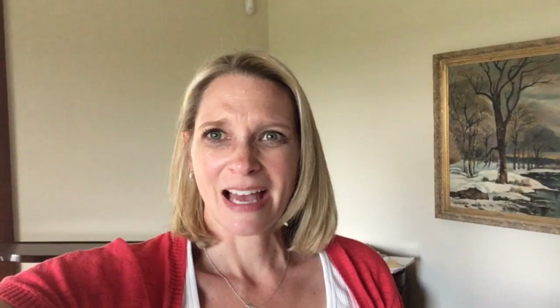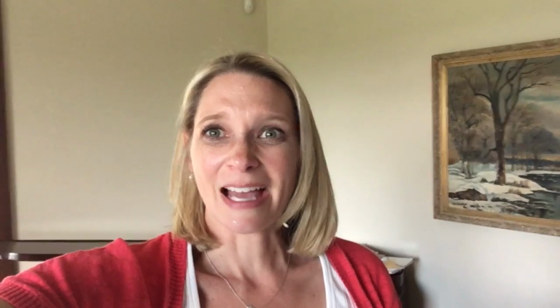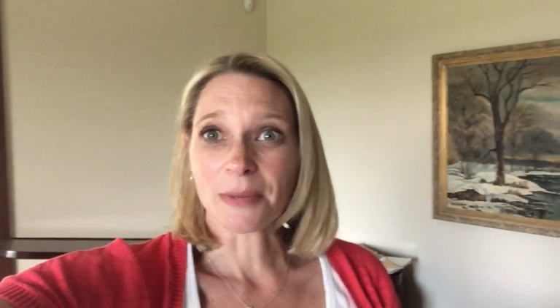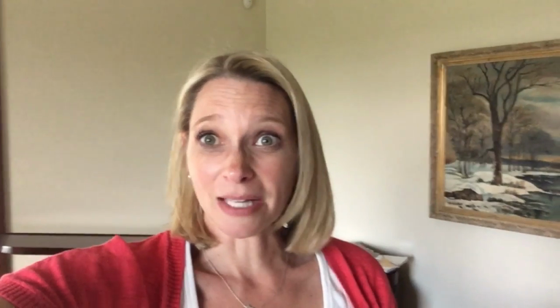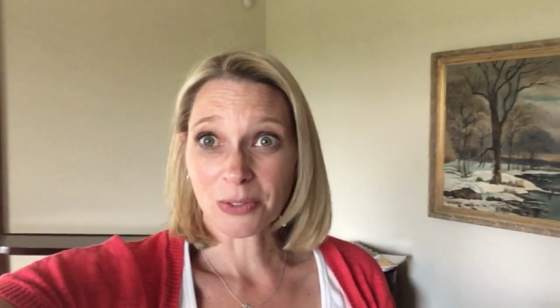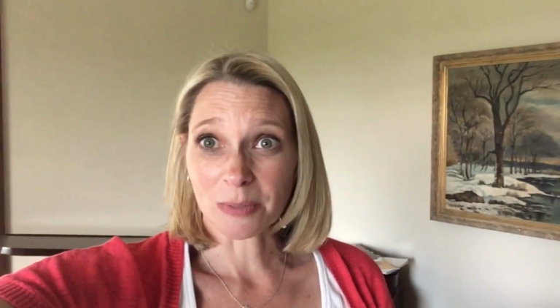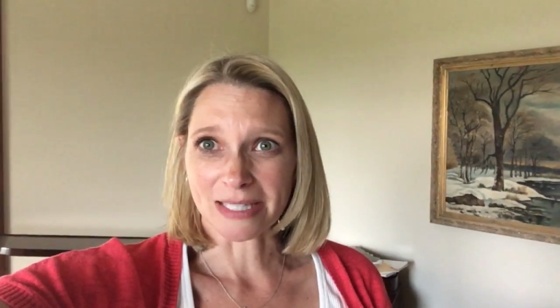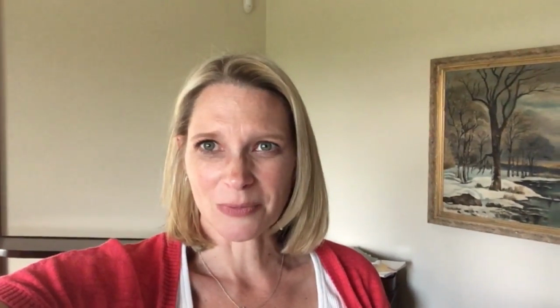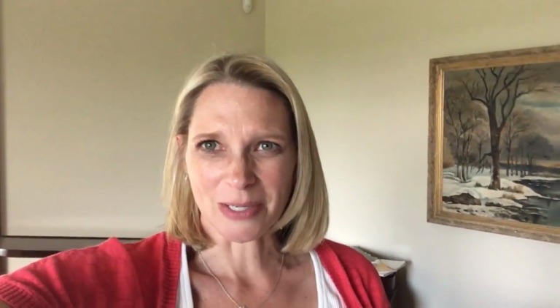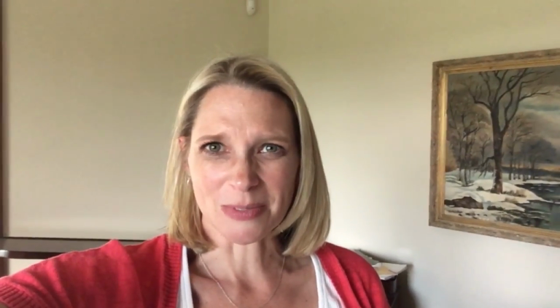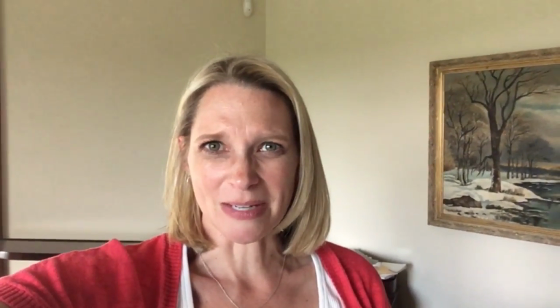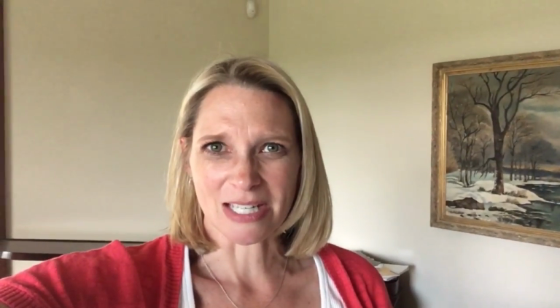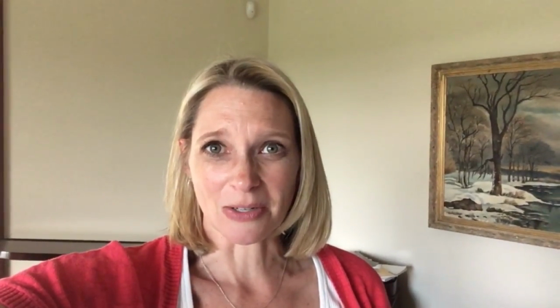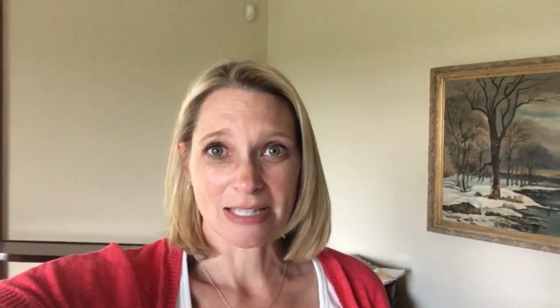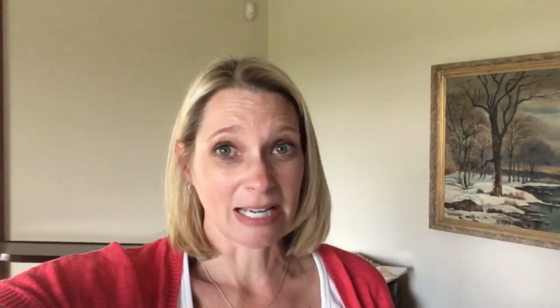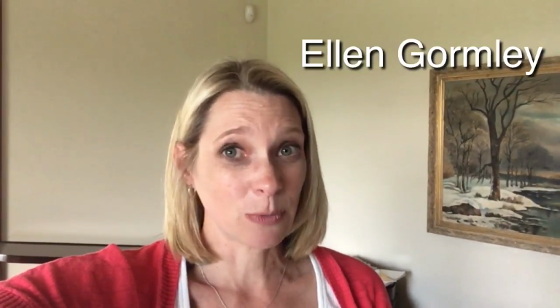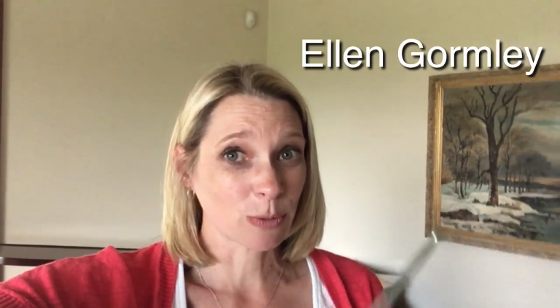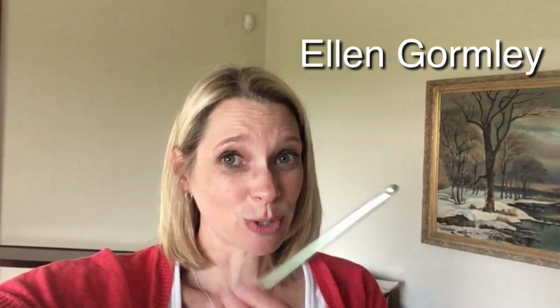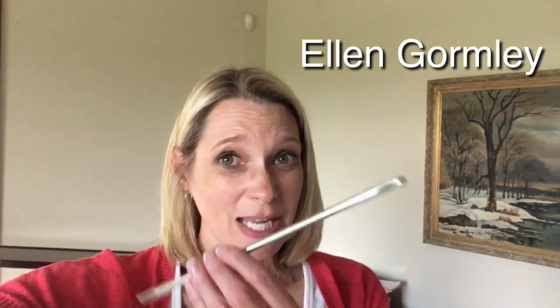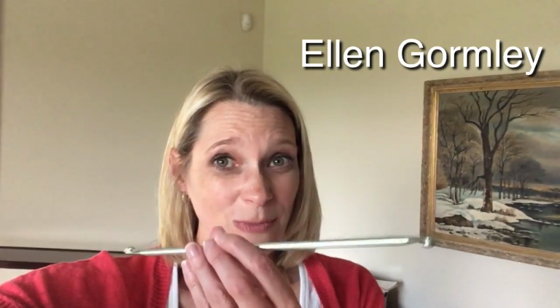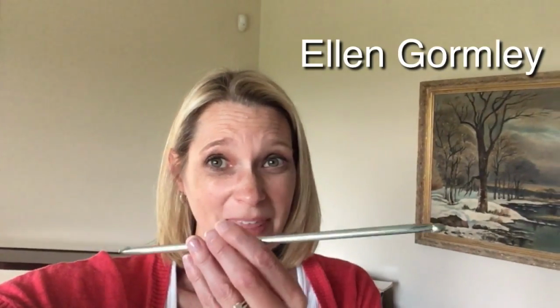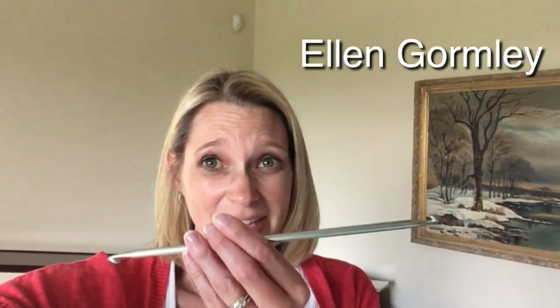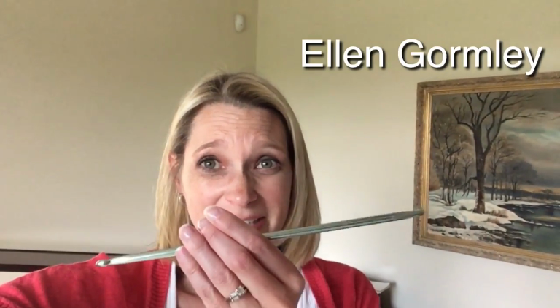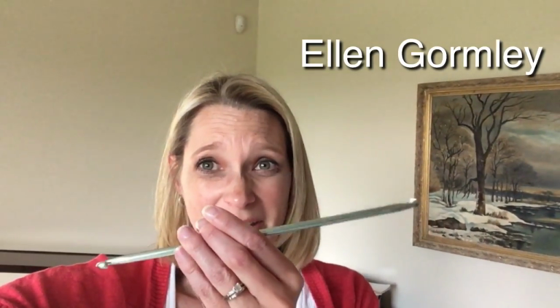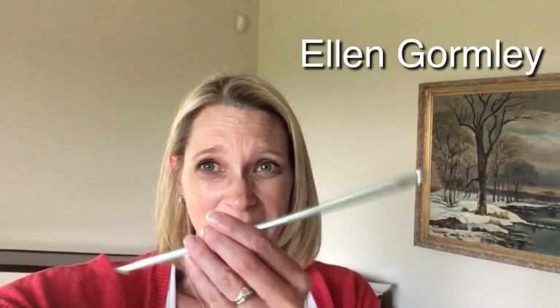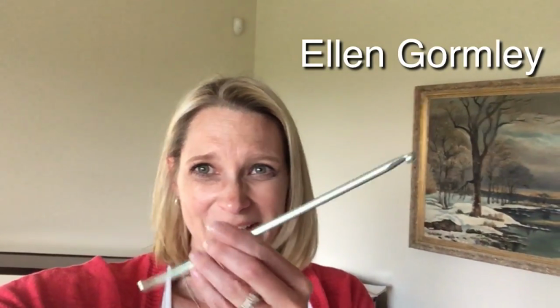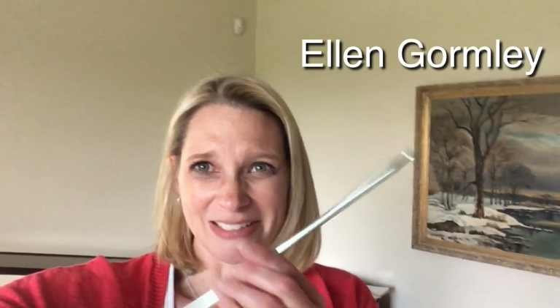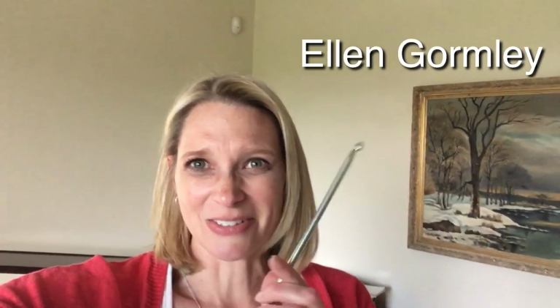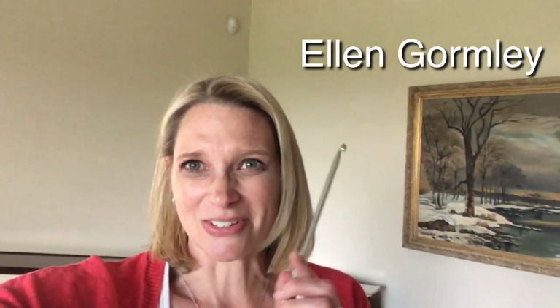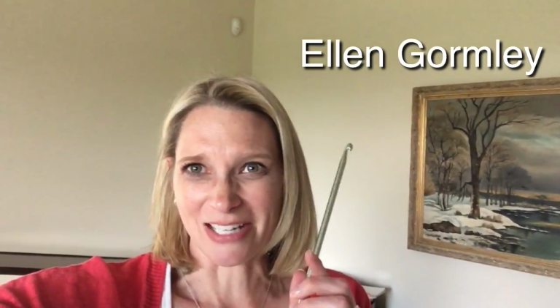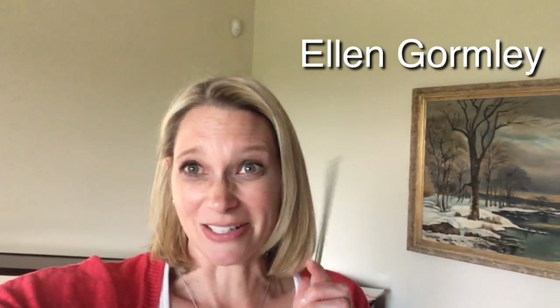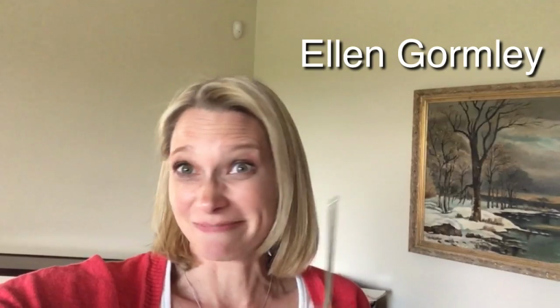Hi, I'm Ellen Gormley and welcome to my channel. Today we're crocheting with a double ended crochet hook.